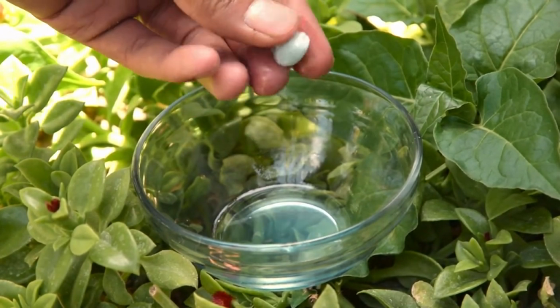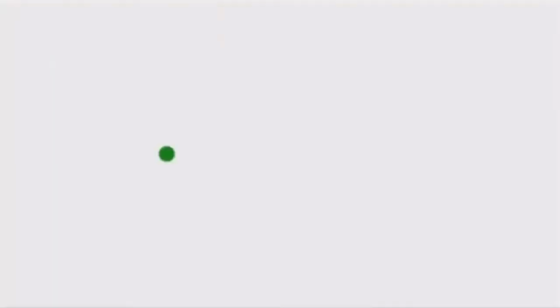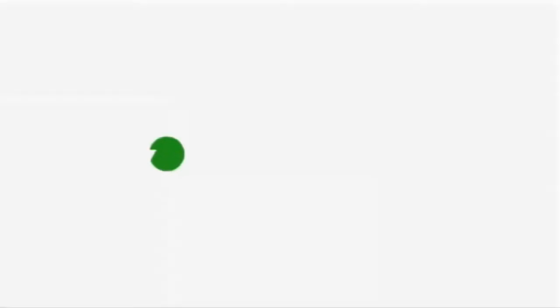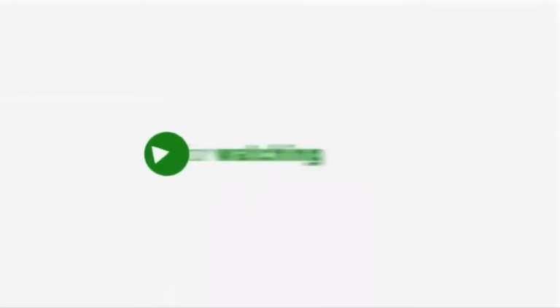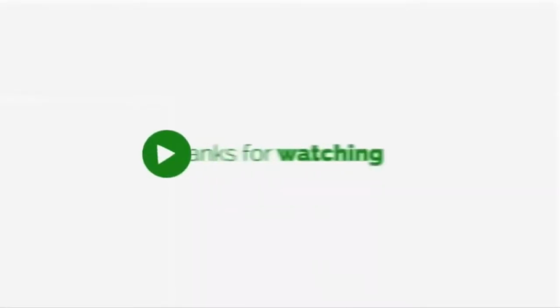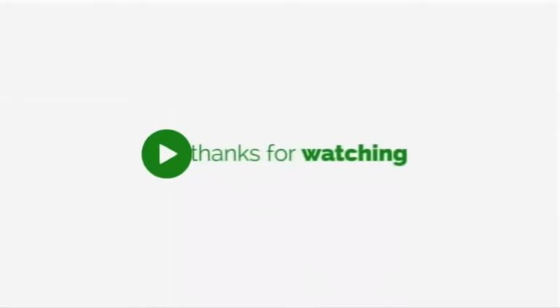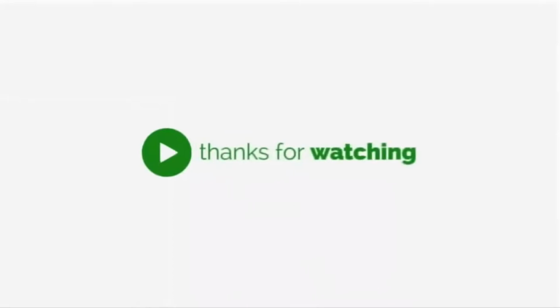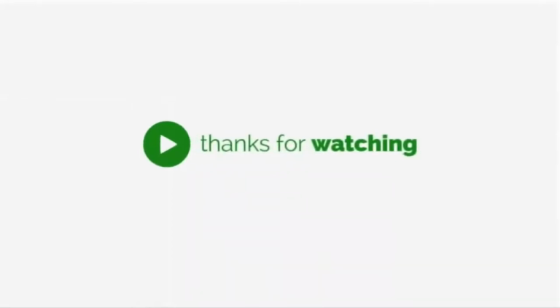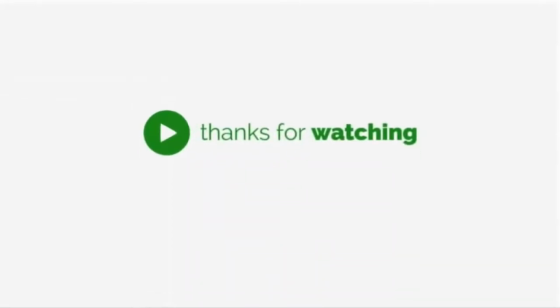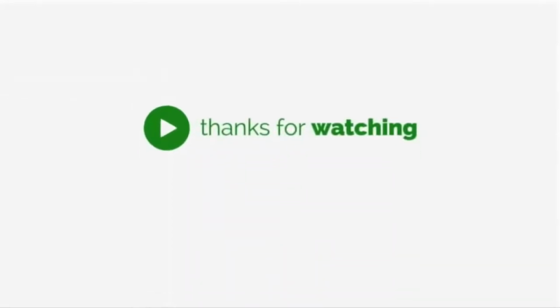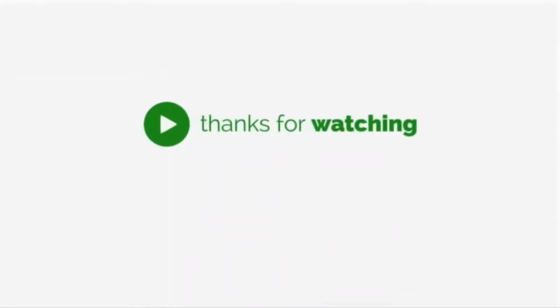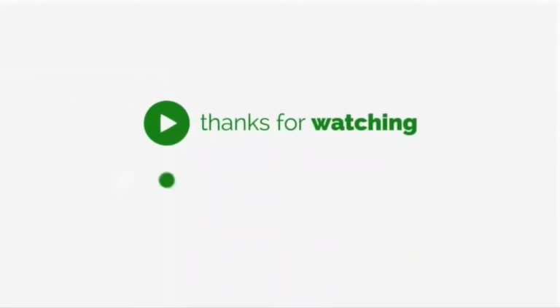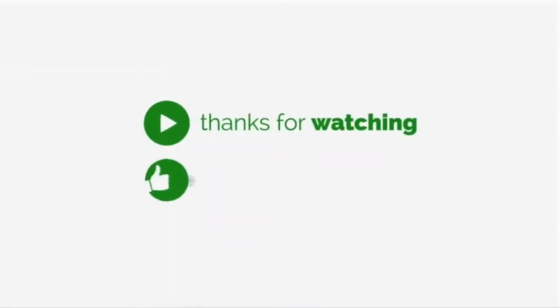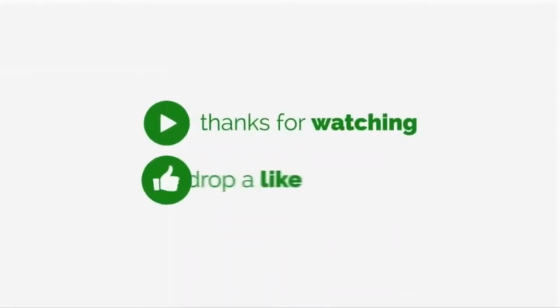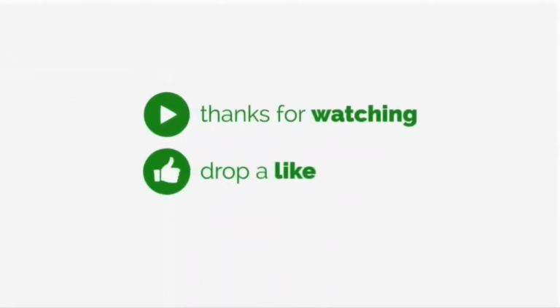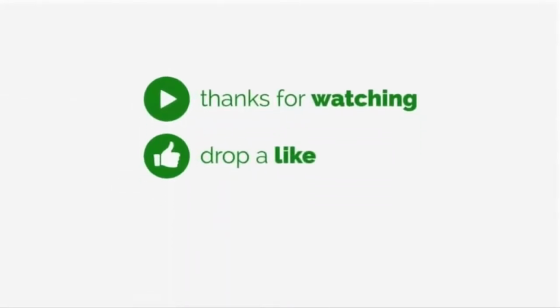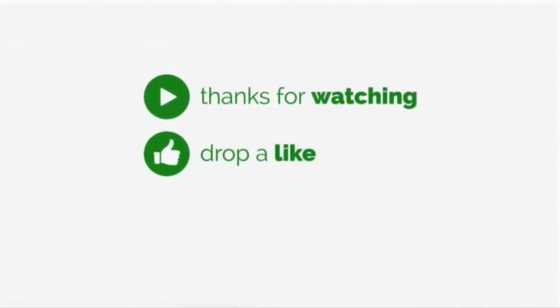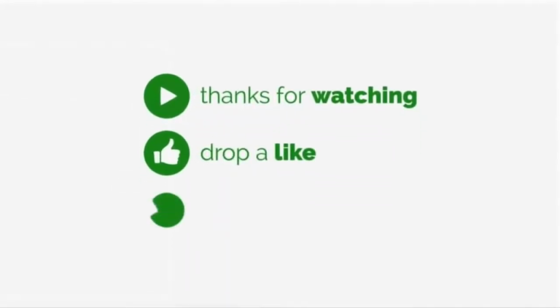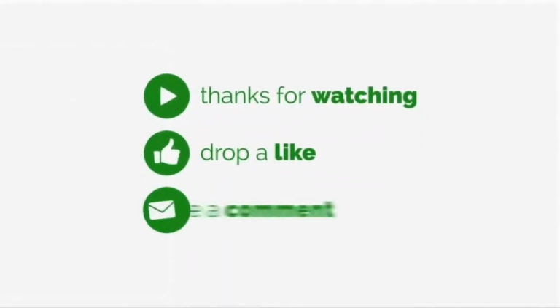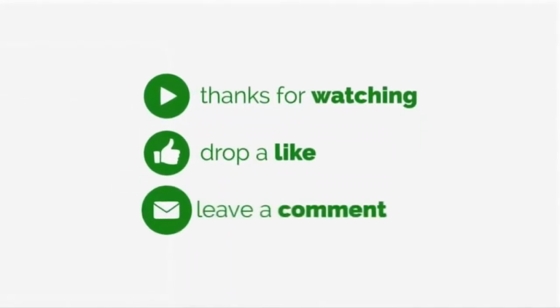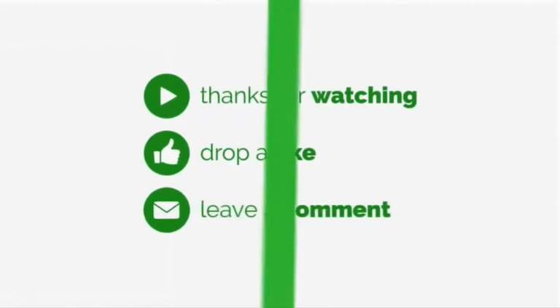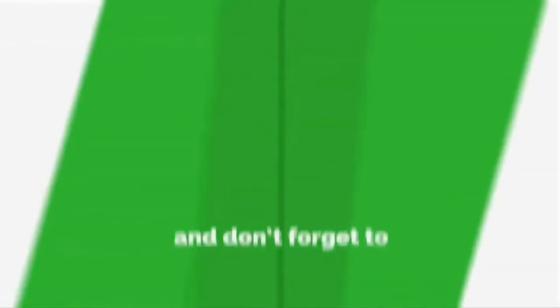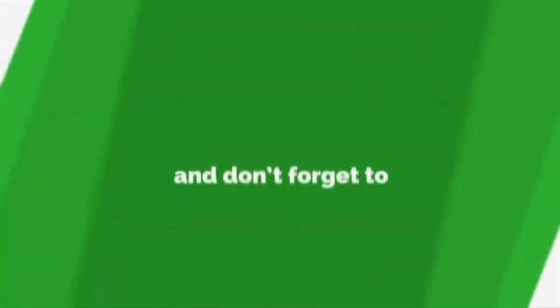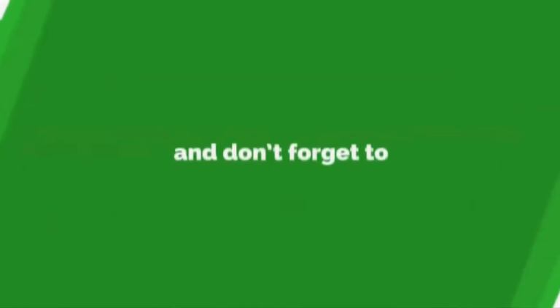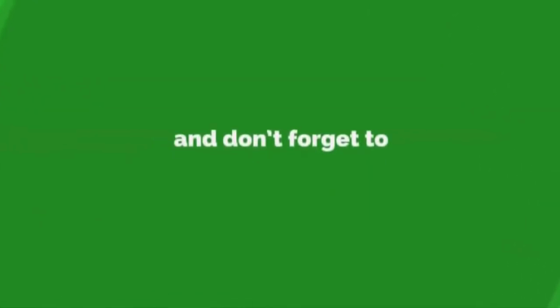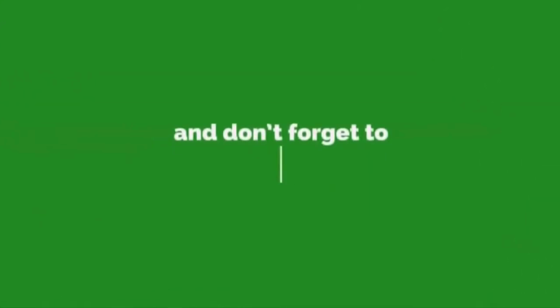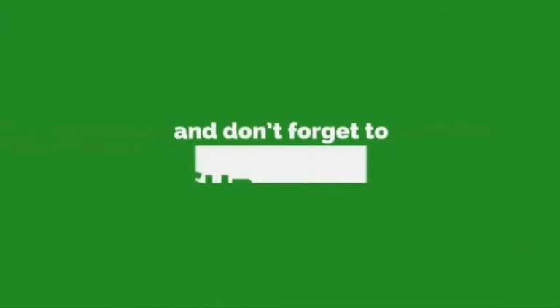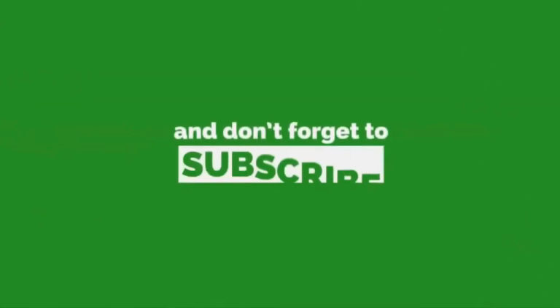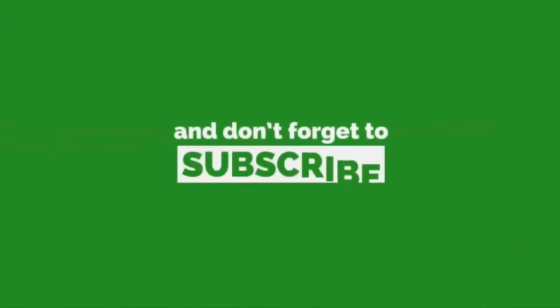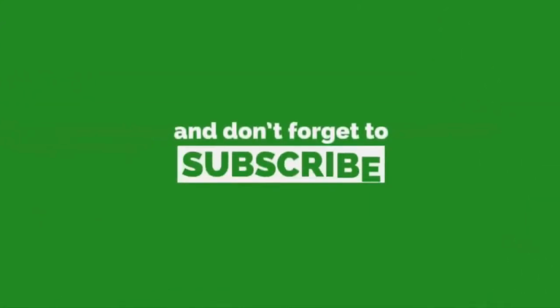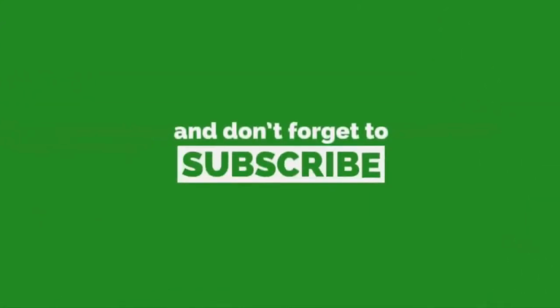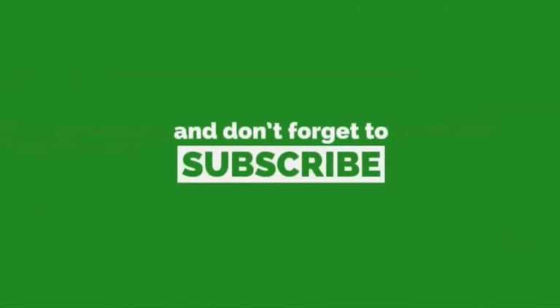Thanks for watching — hit the like button and don't forget to subscribe for more such videos.